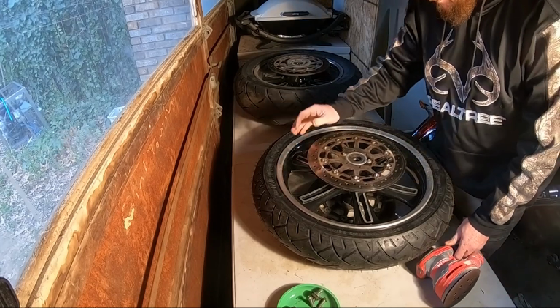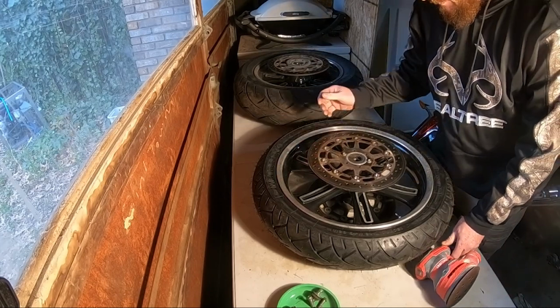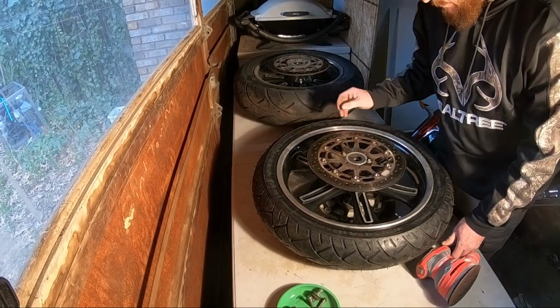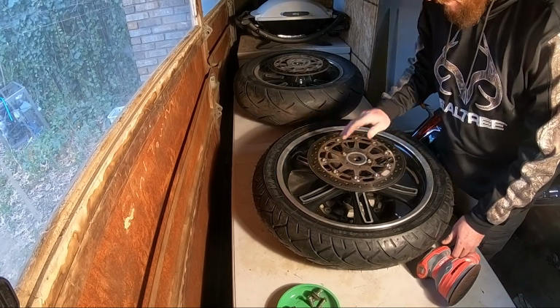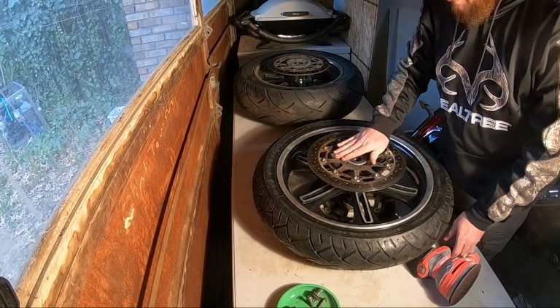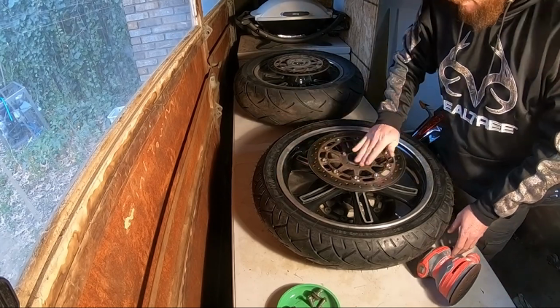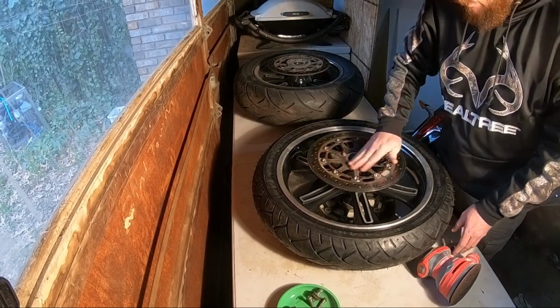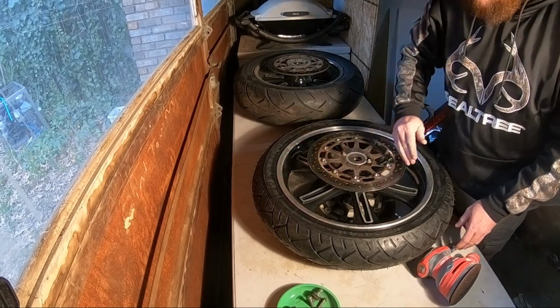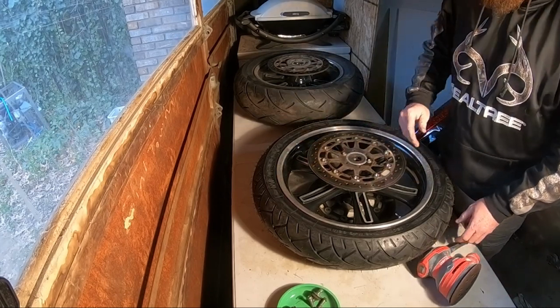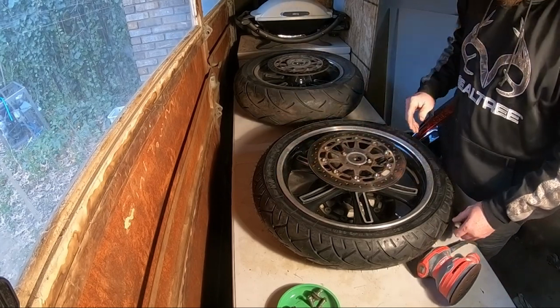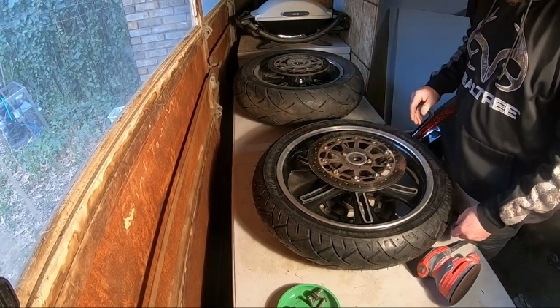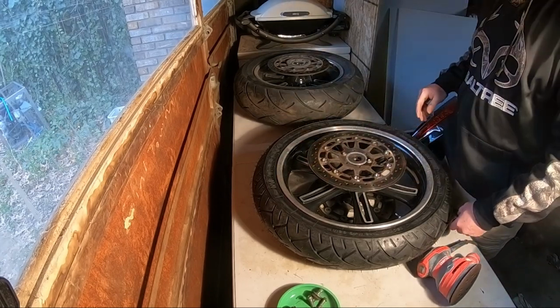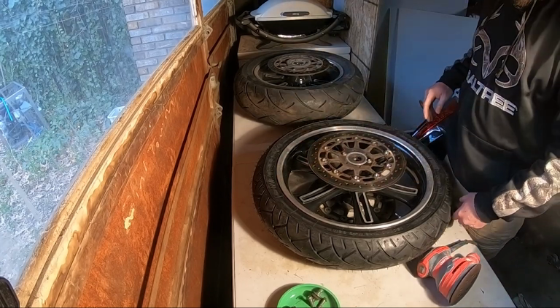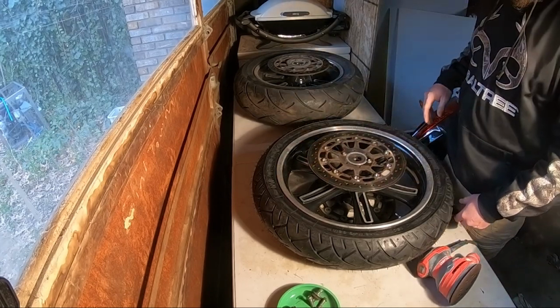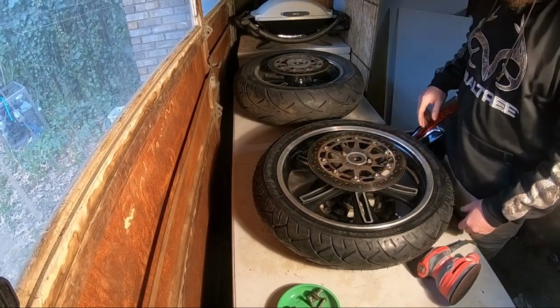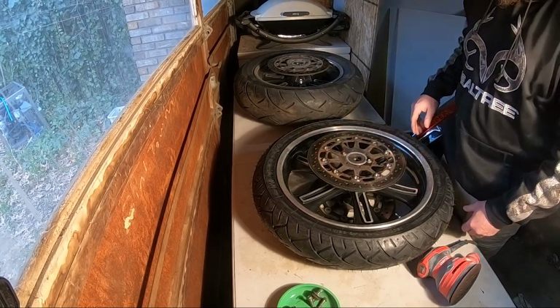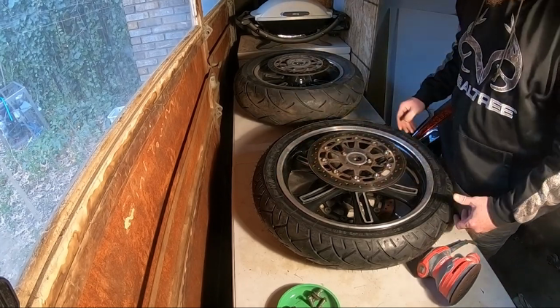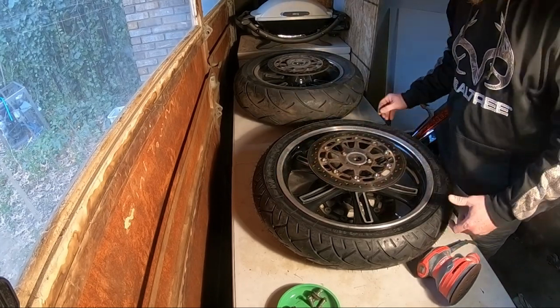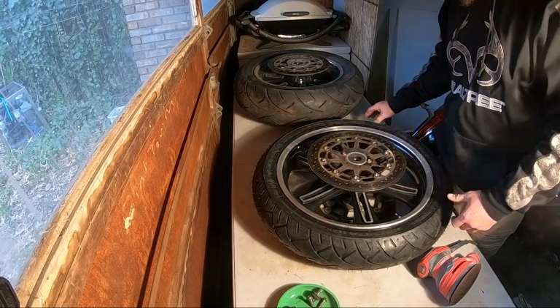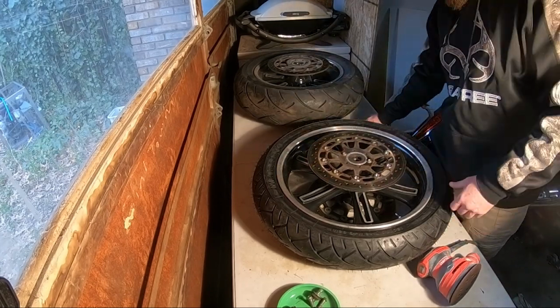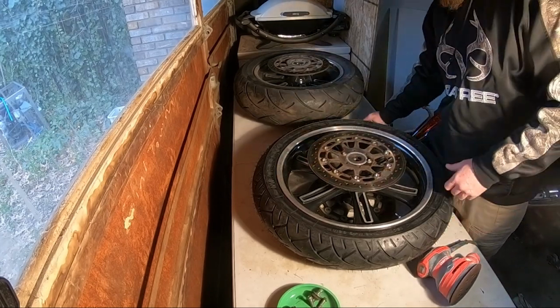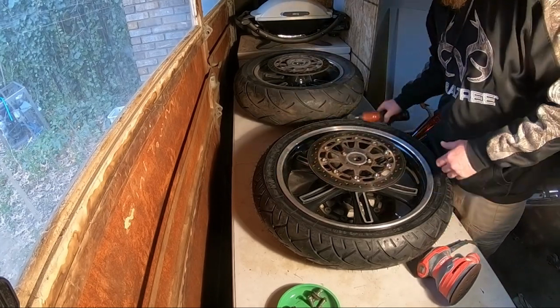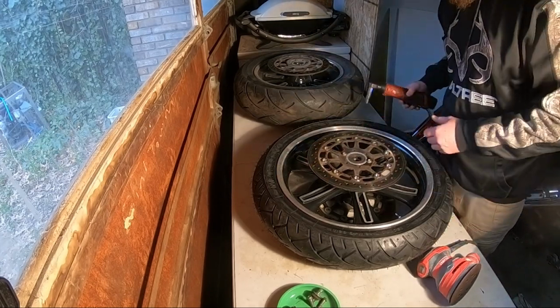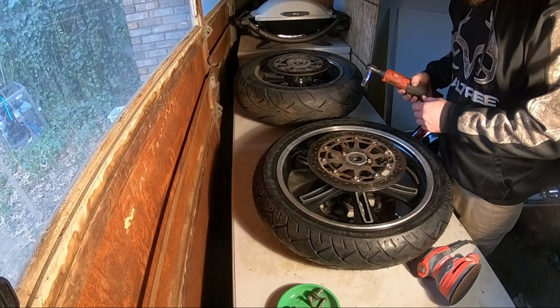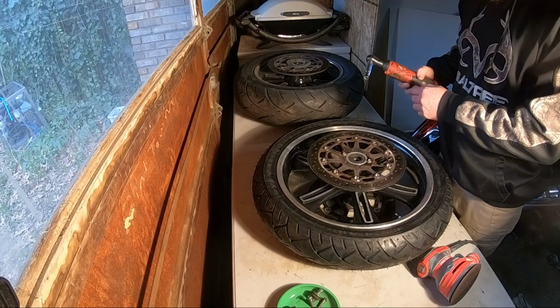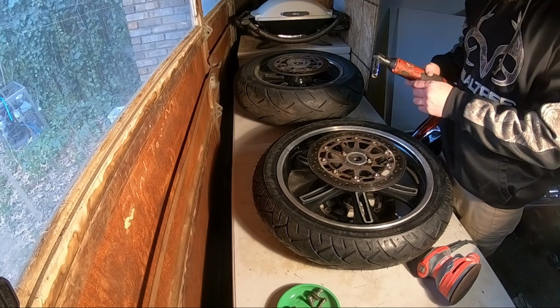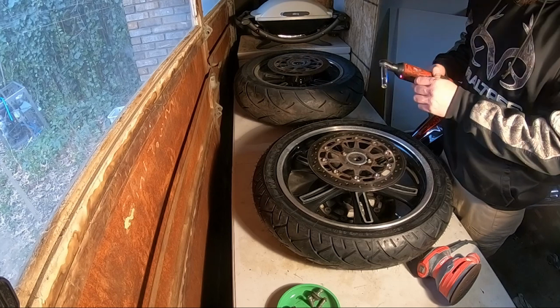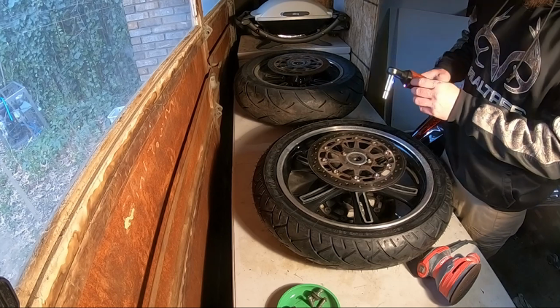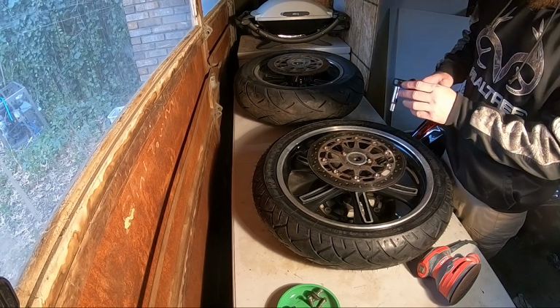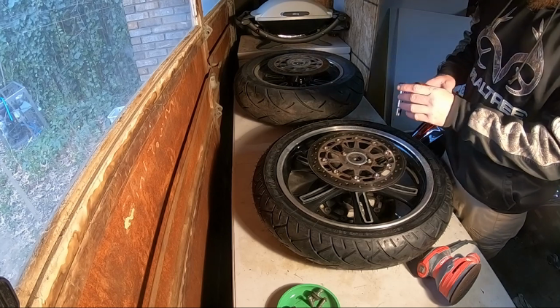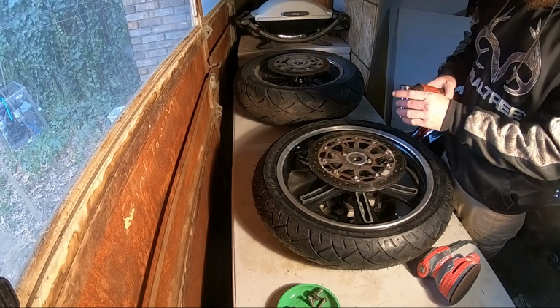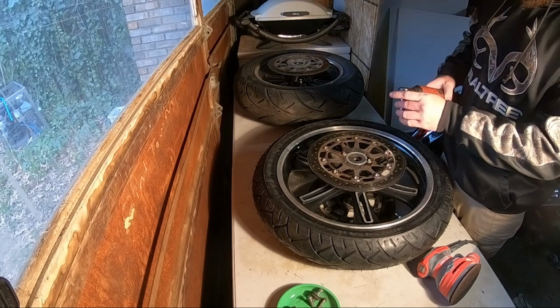I'm not worried about taking it all the way down to bare metal. Right now I'm just trying to get the rust and stuff off.